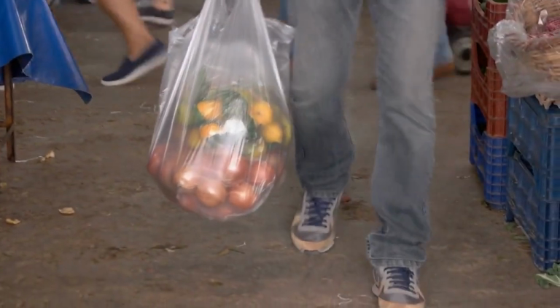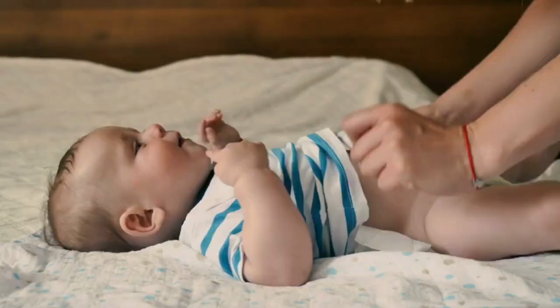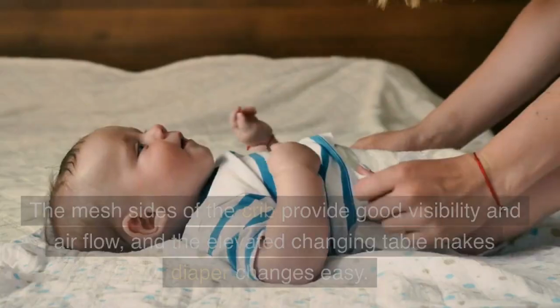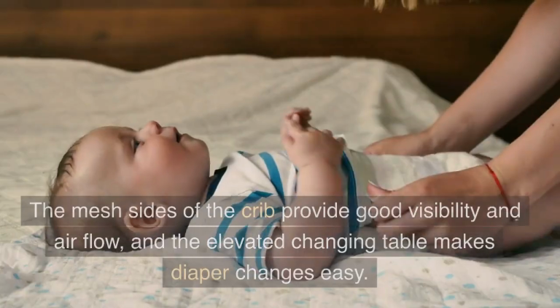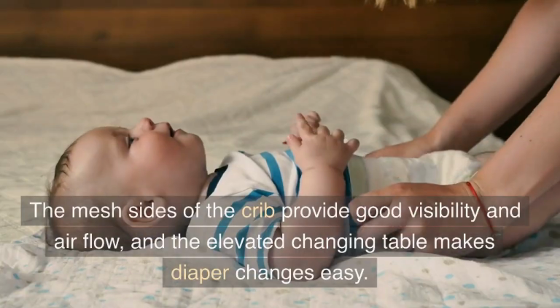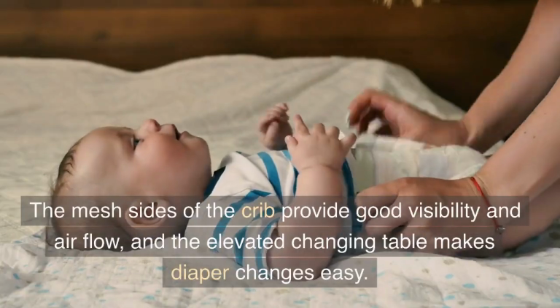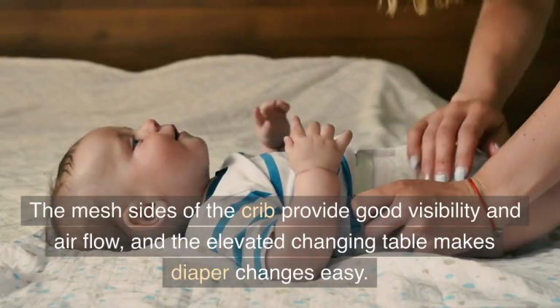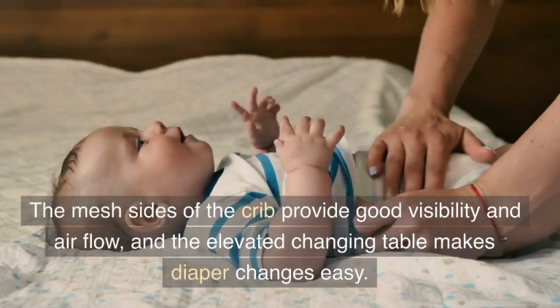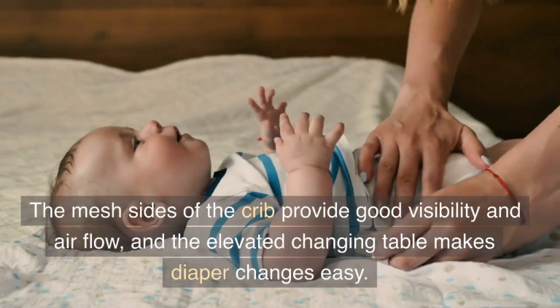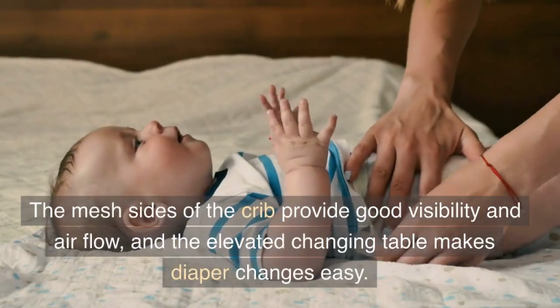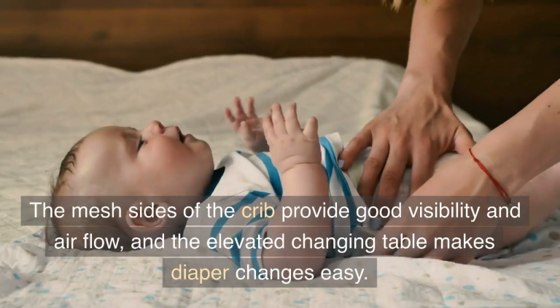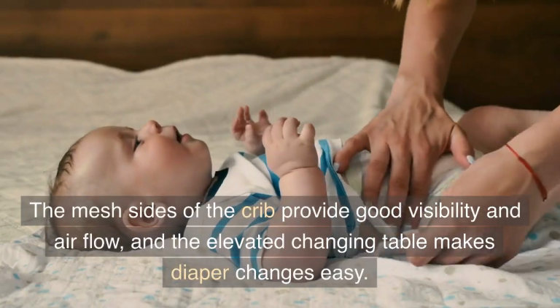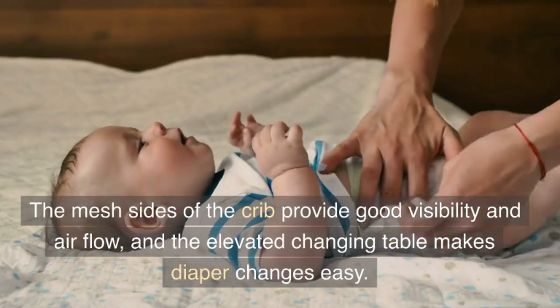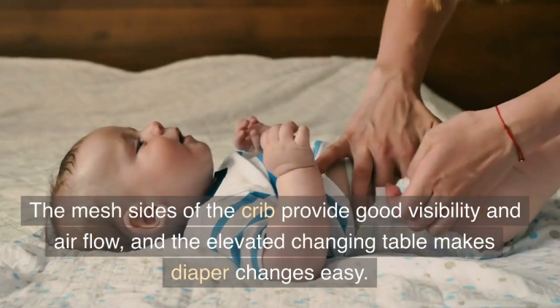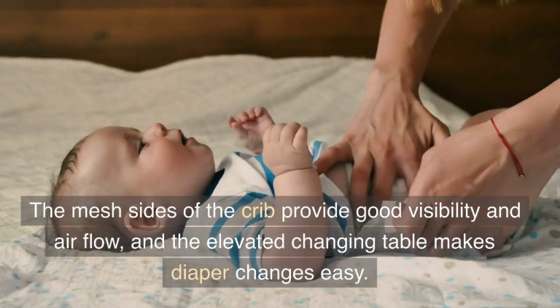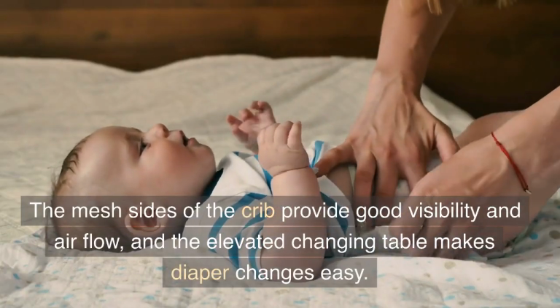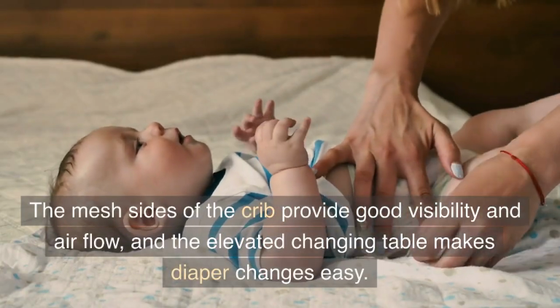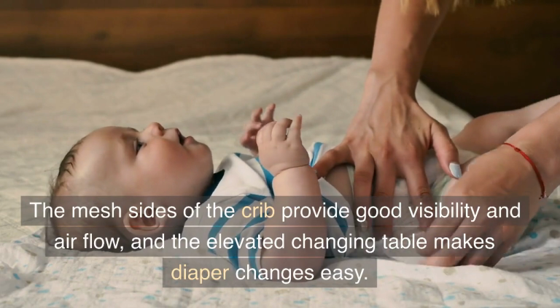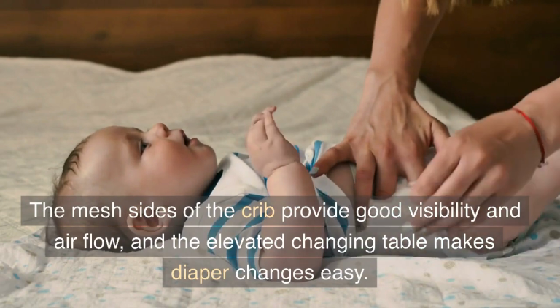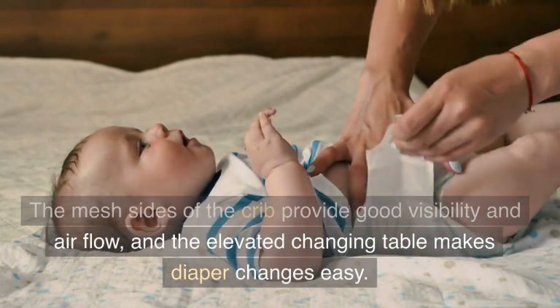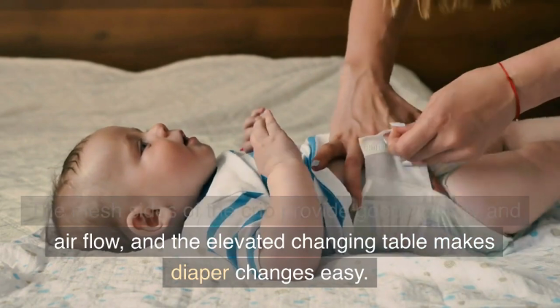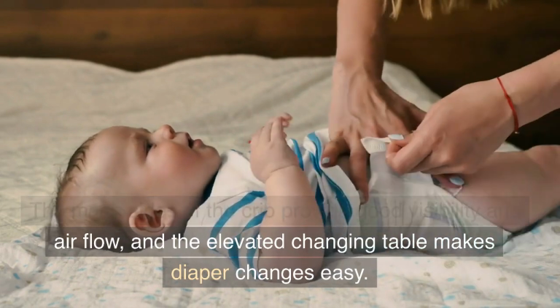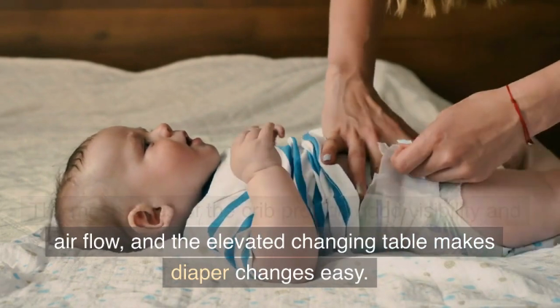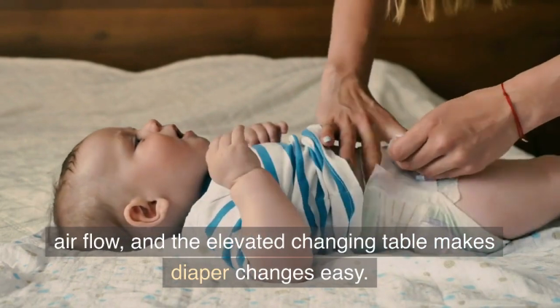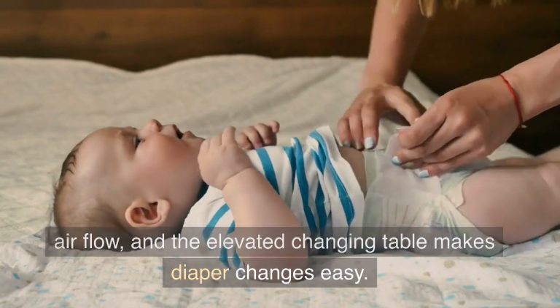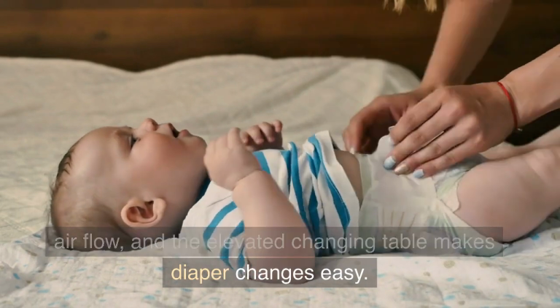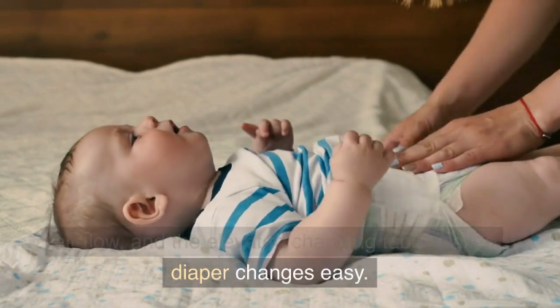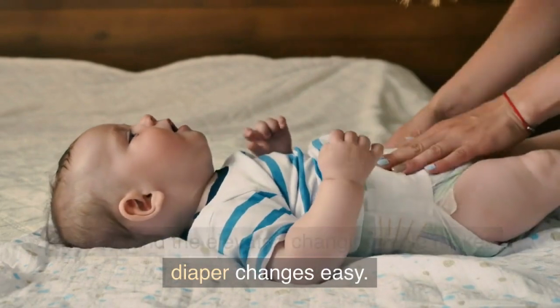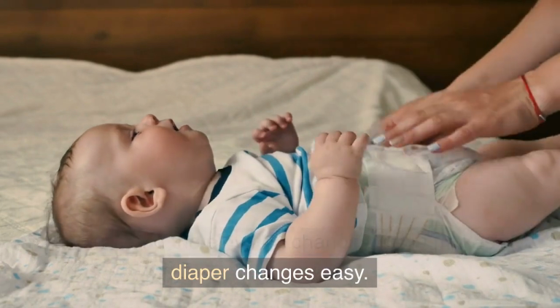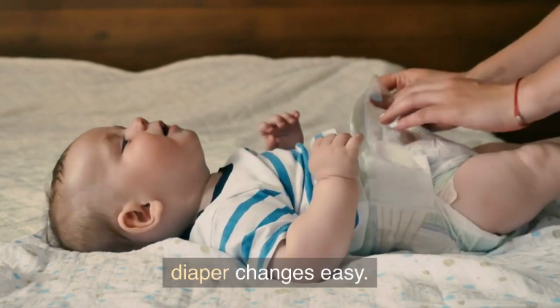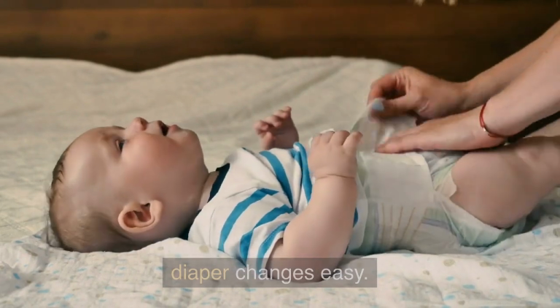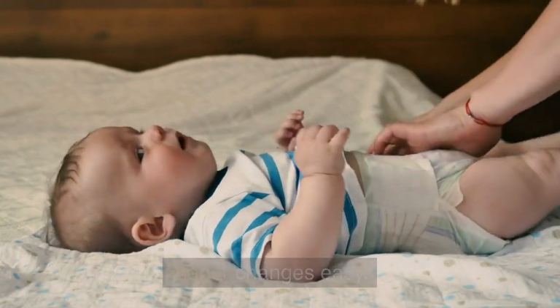The mesh sides of the crib provide good visibility and airflow, and the elevated changing table makes diaper changes easy.